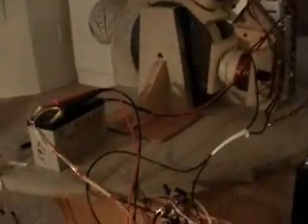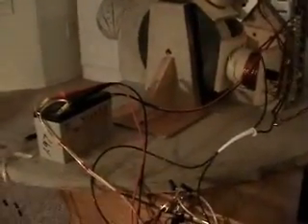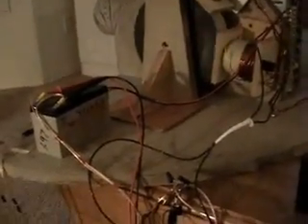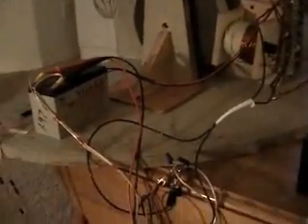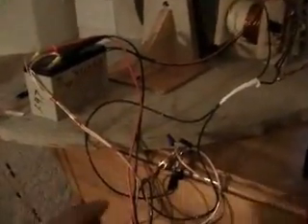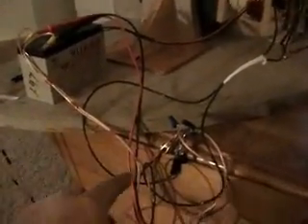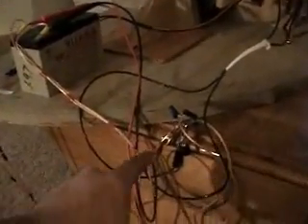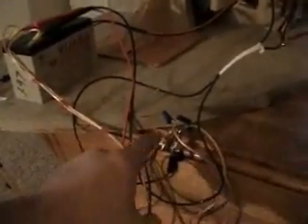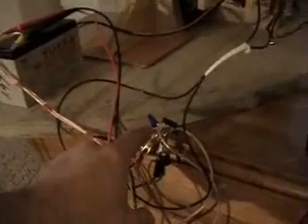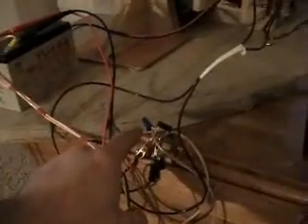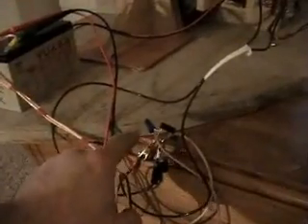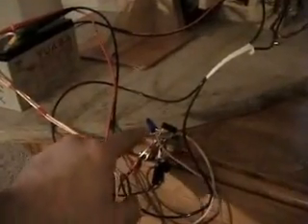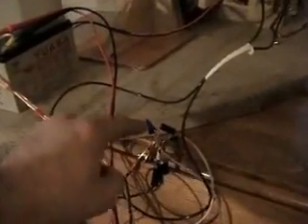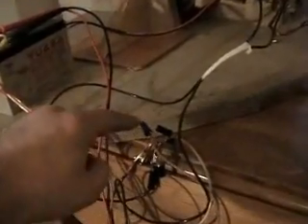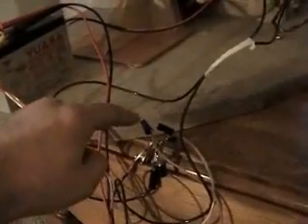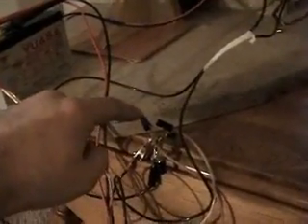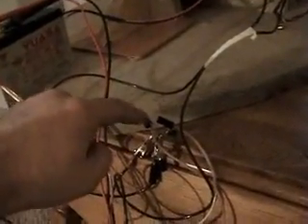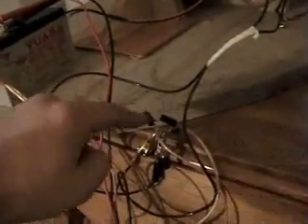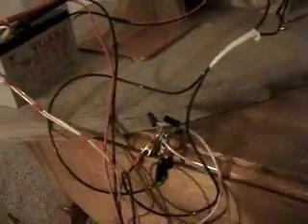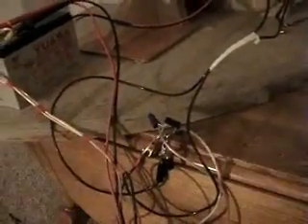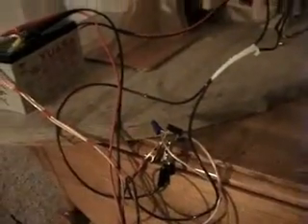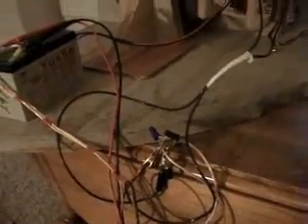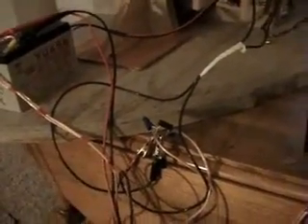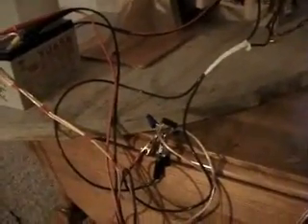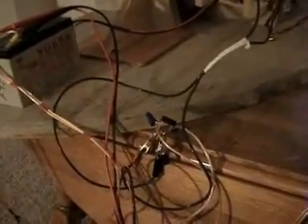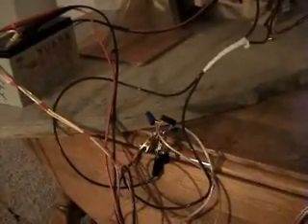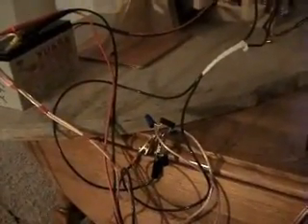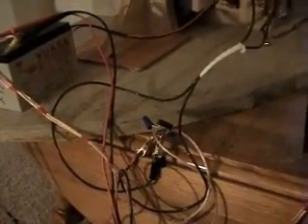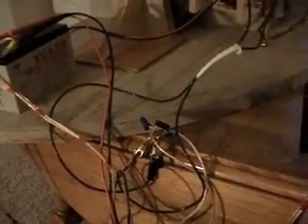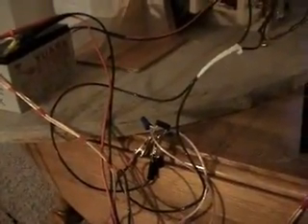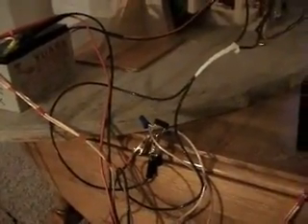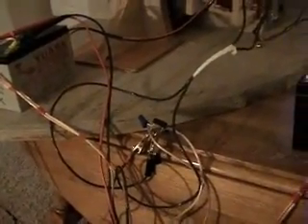On the charging side right here — it's kind of hard to see — I have a bridge rectifier before it goes to the battery.